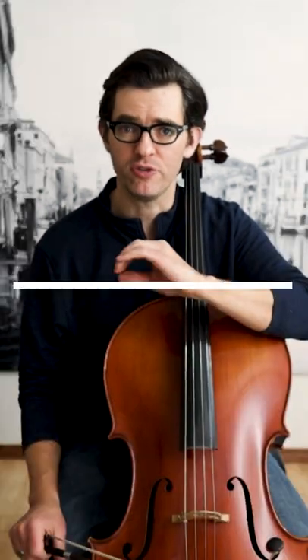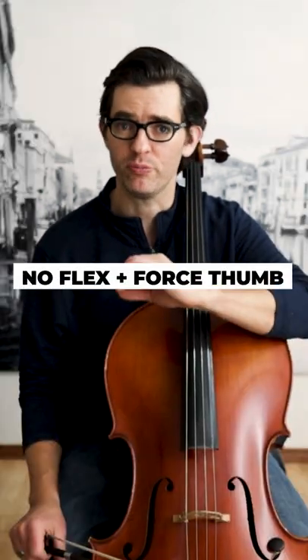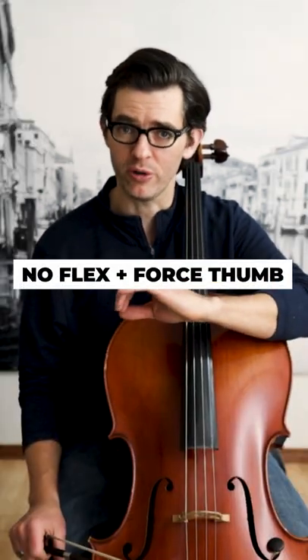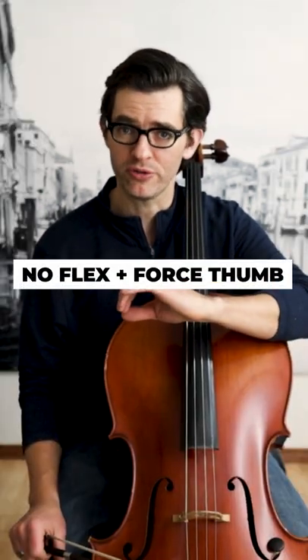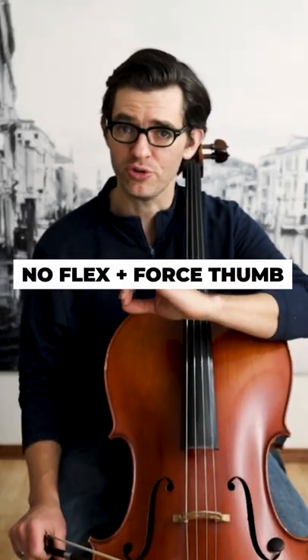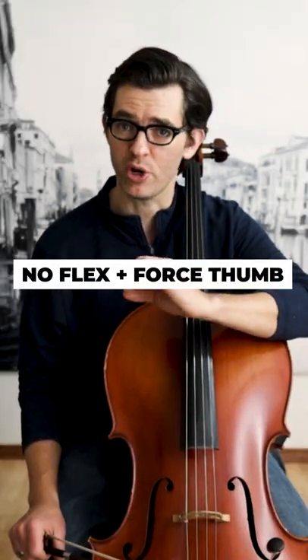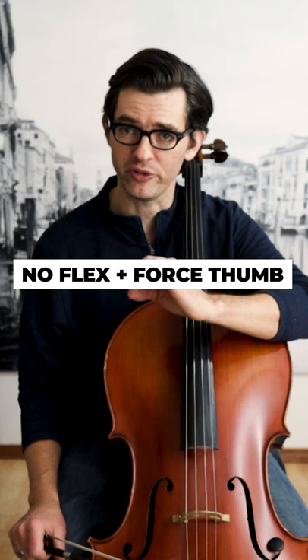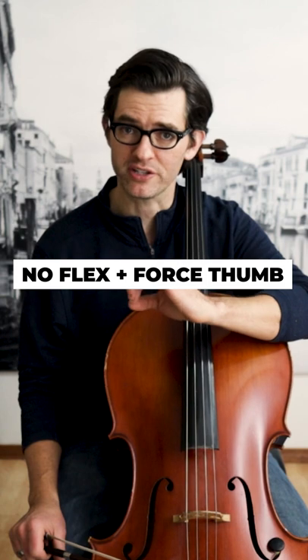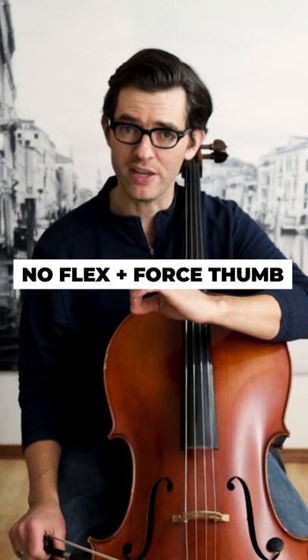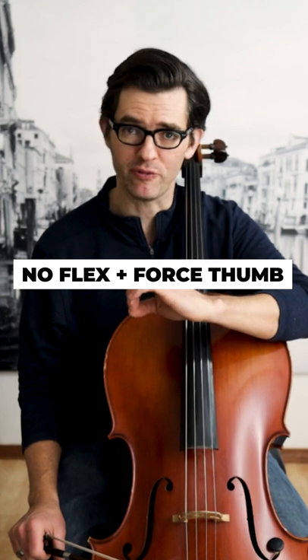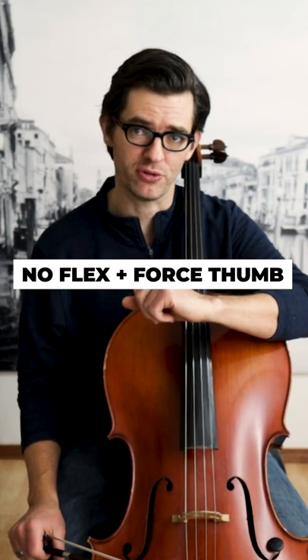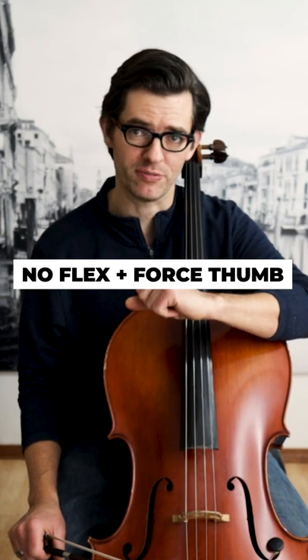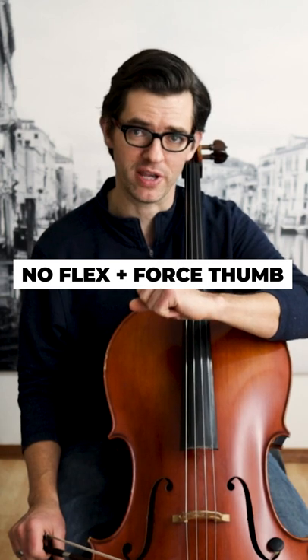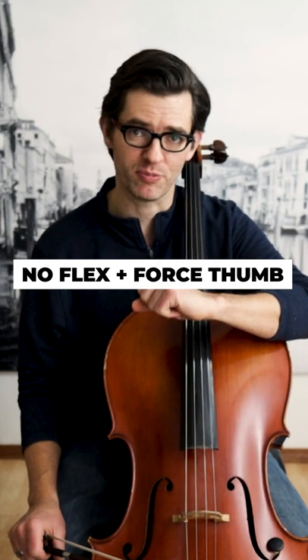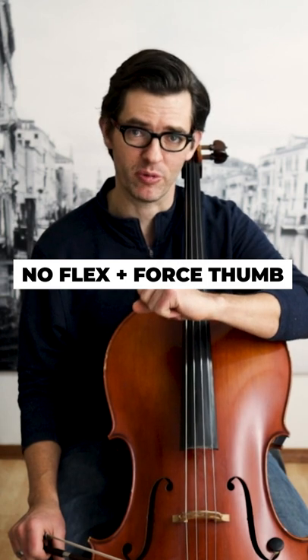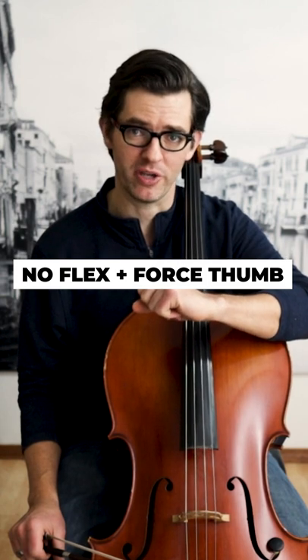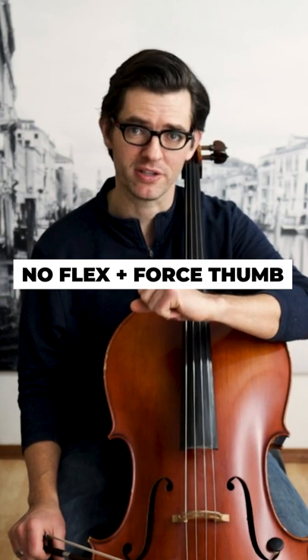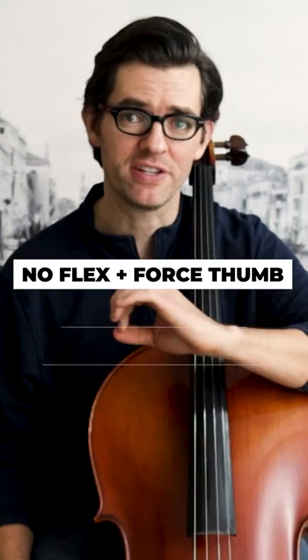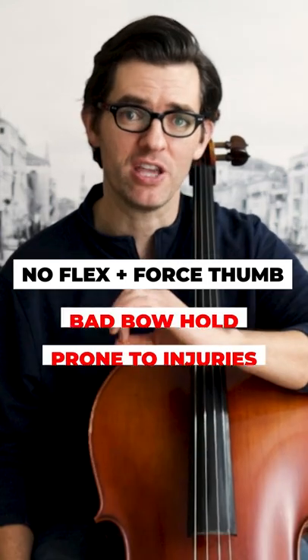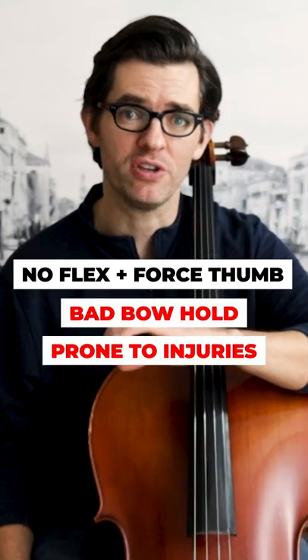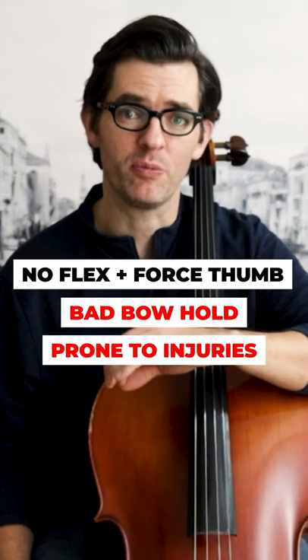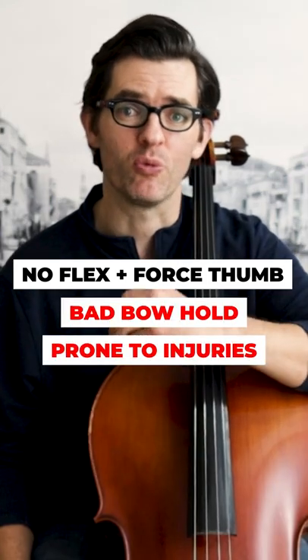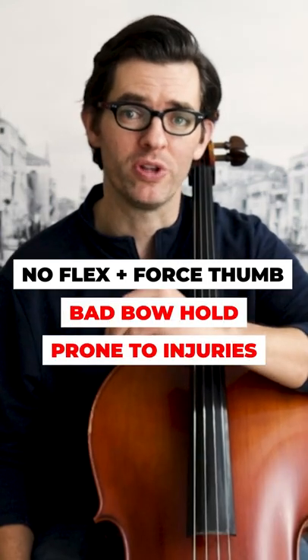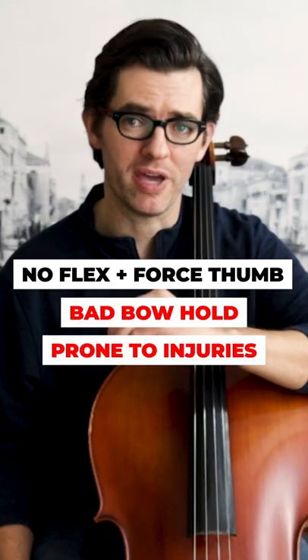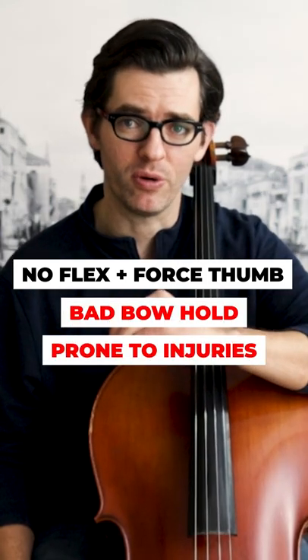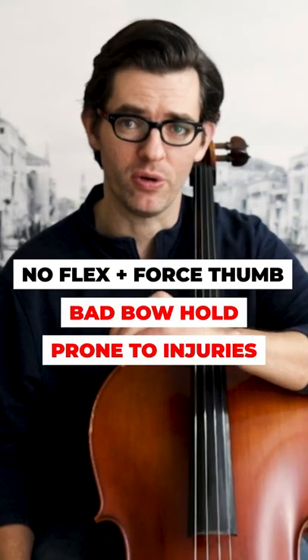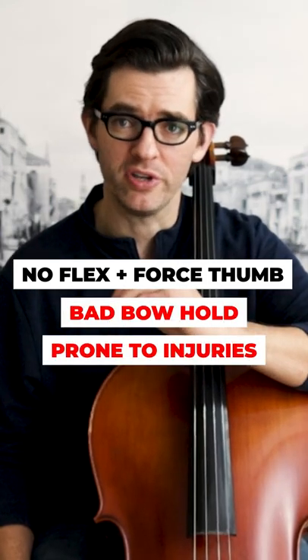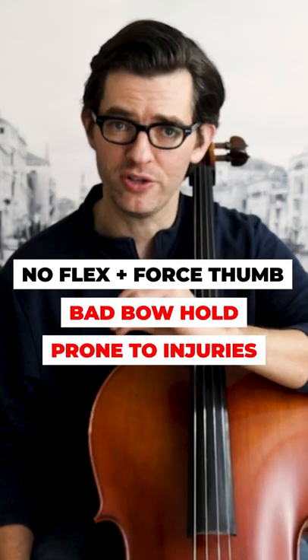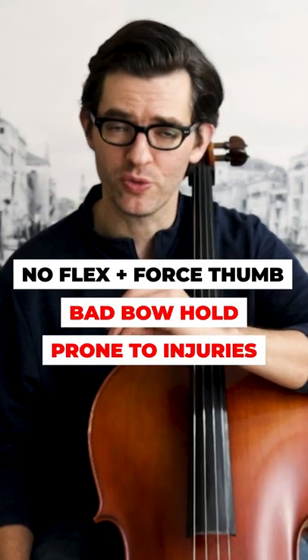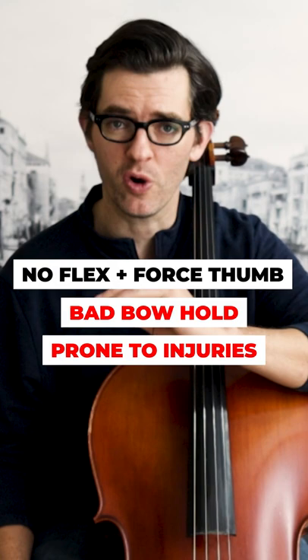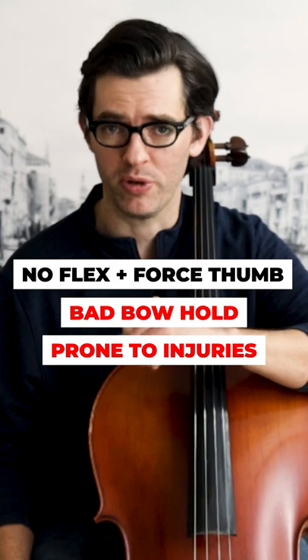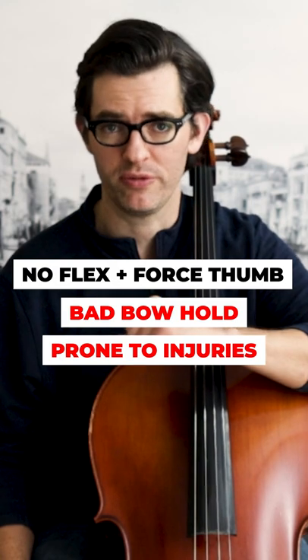If you do both — you don't flex and you force your thumb to stay in its proper place — that is how you end up with a really bad bow hold, injury, or both.